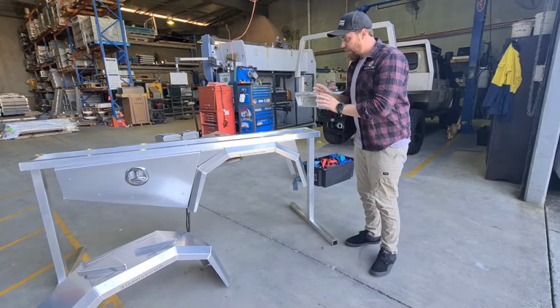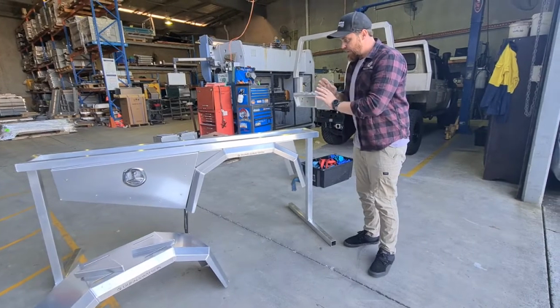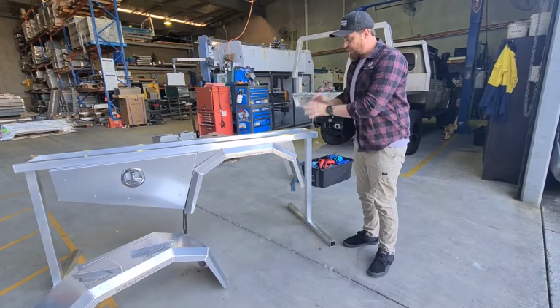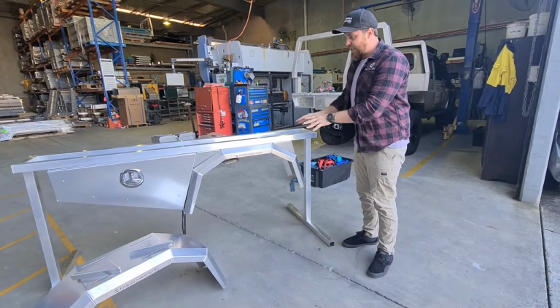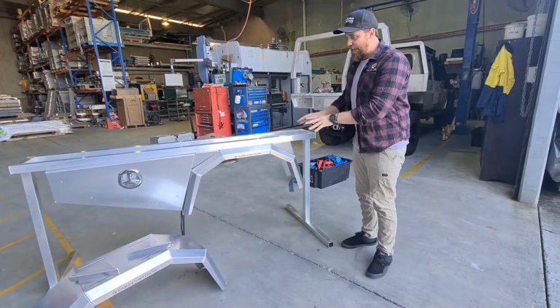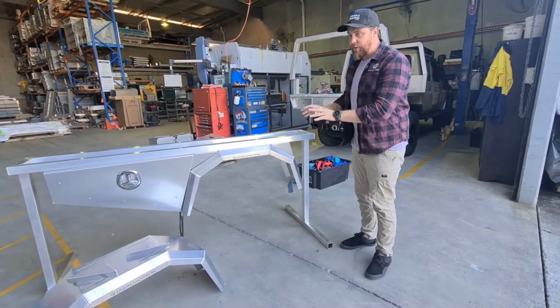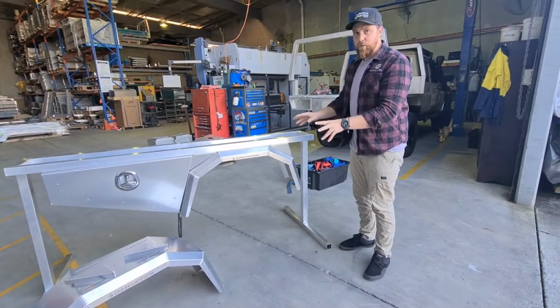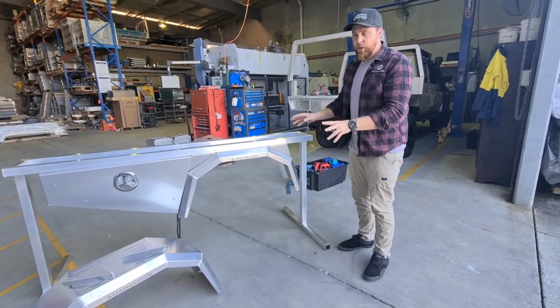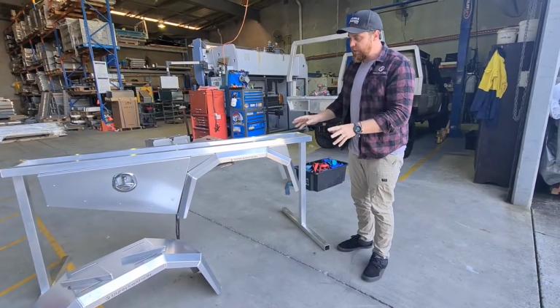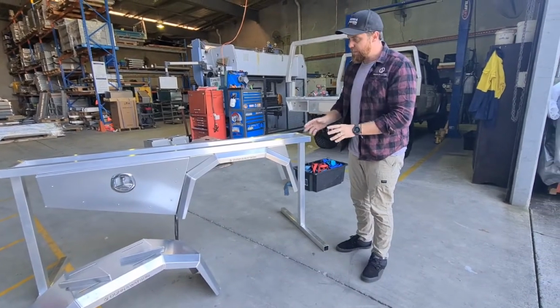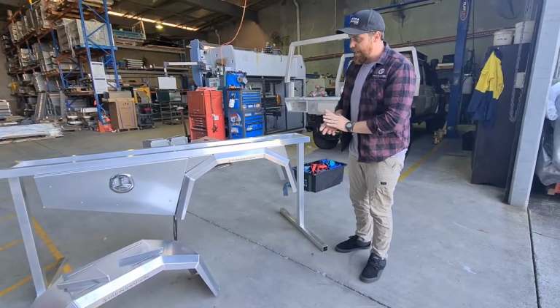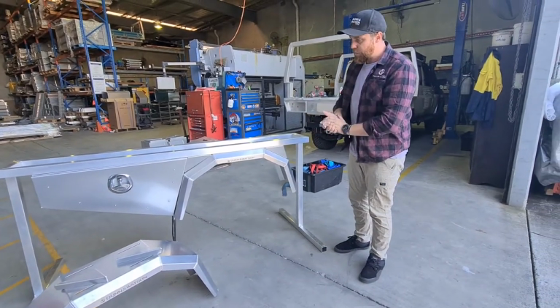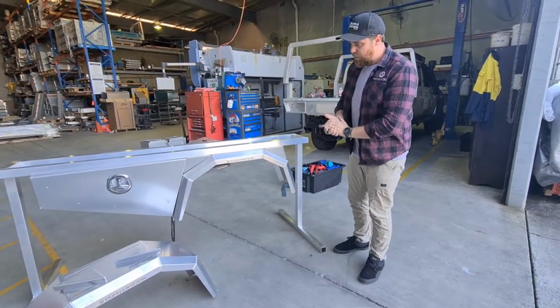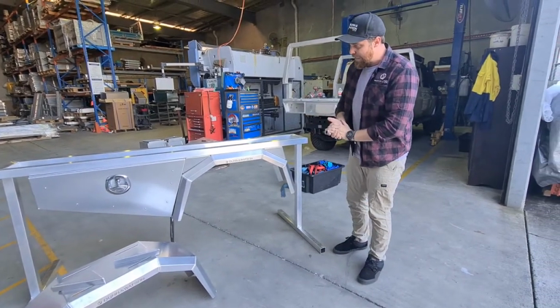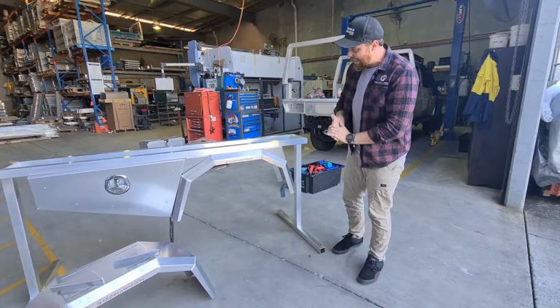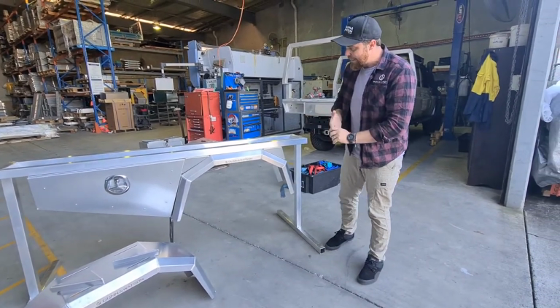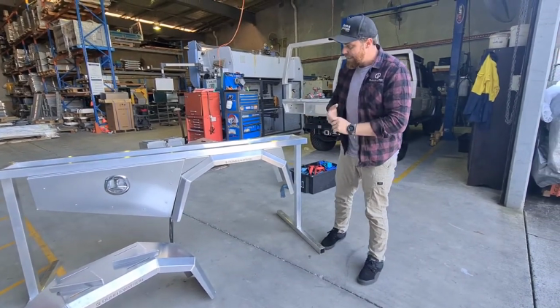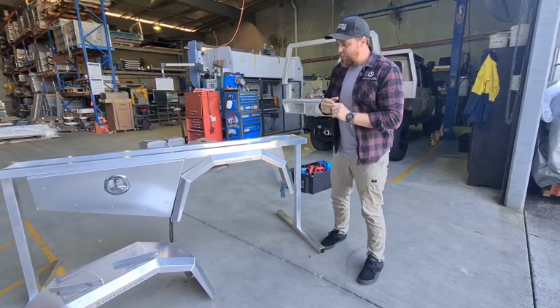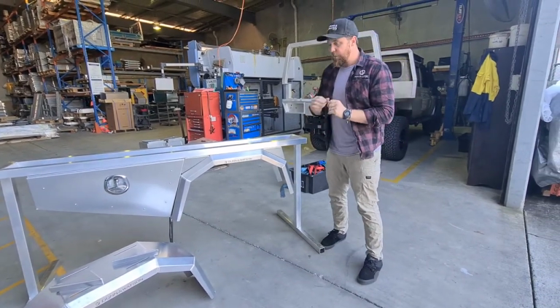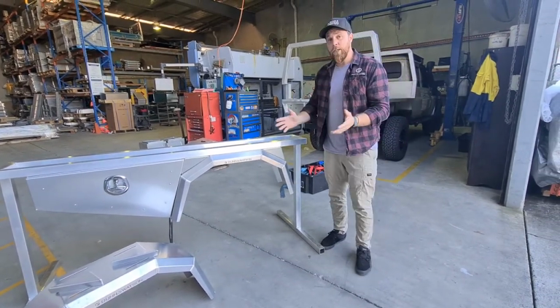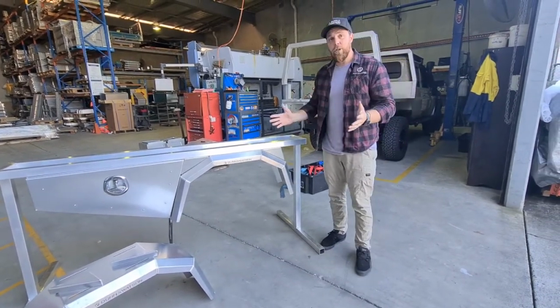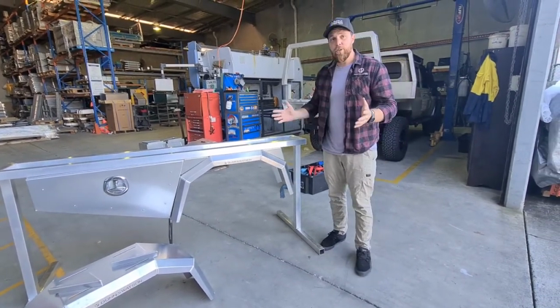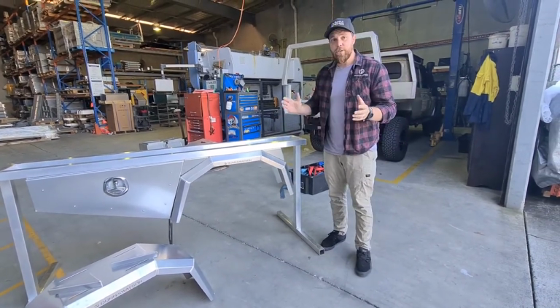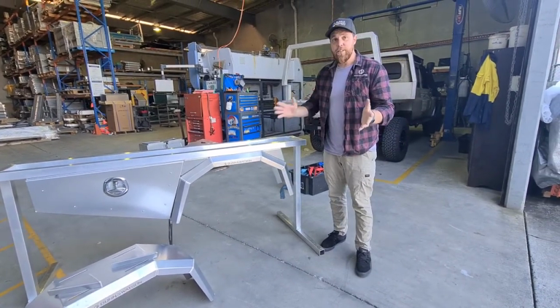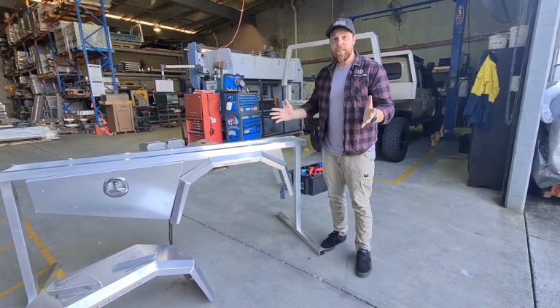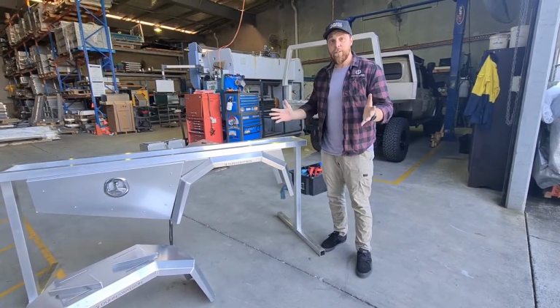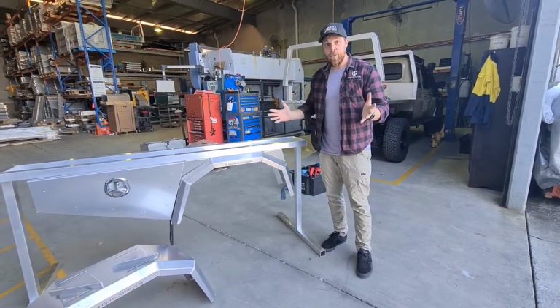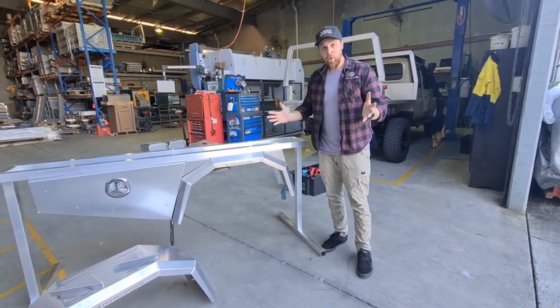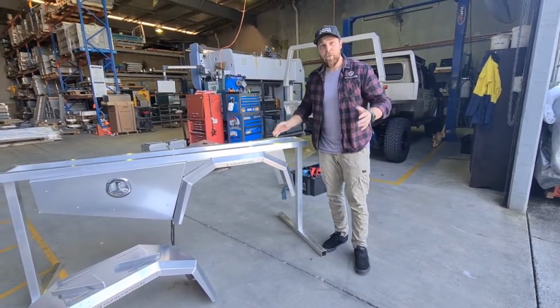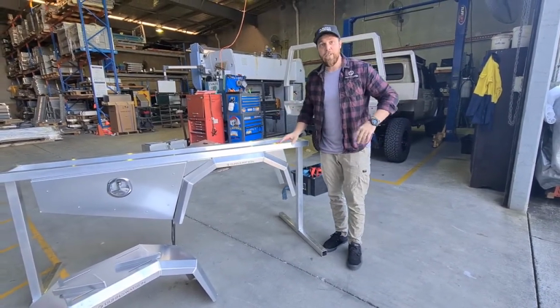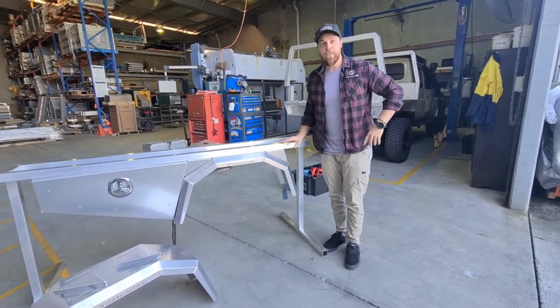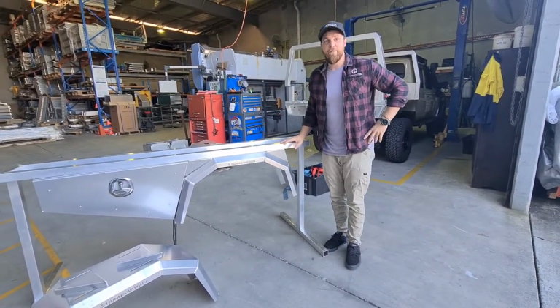So there you have it — locally made 3mm alloy. If you've got any questions, don't hesitate to give us a call or flick us an email.